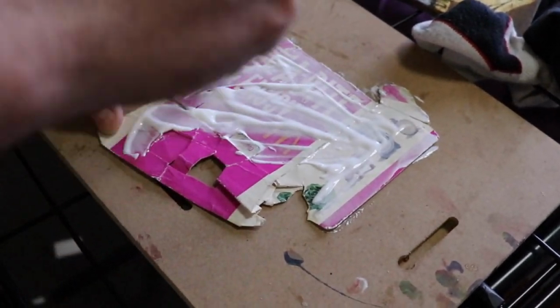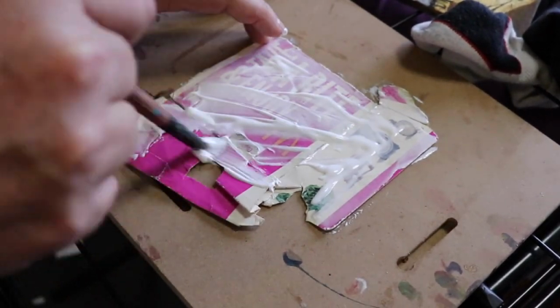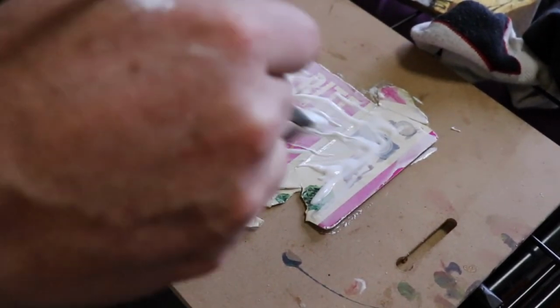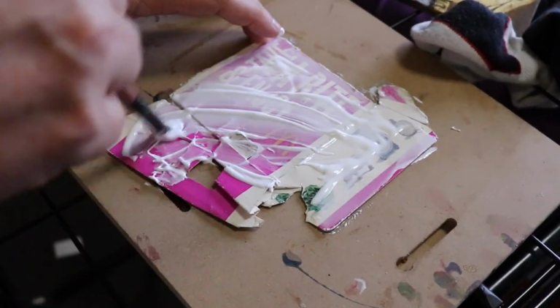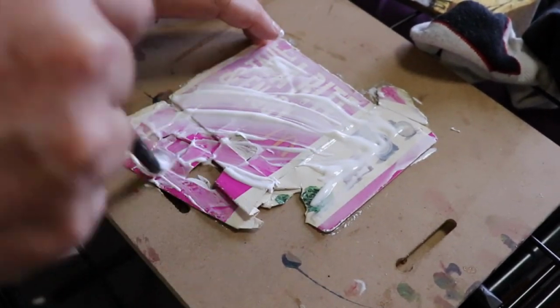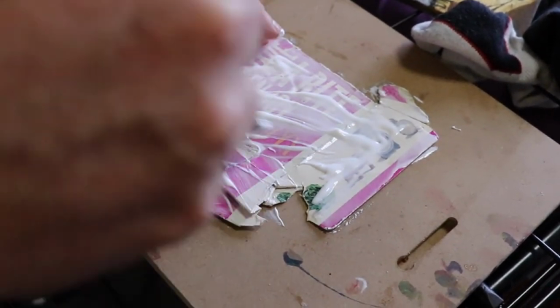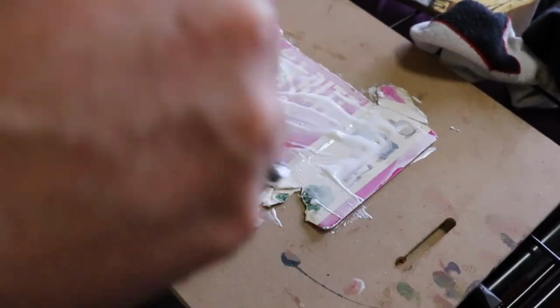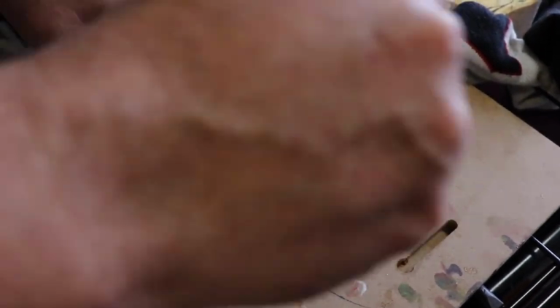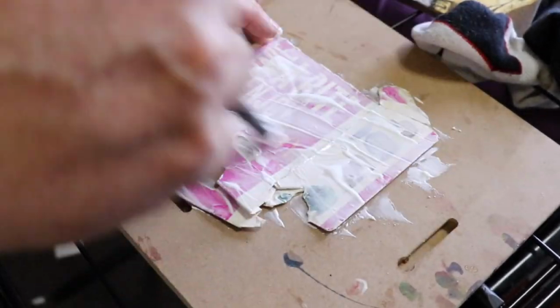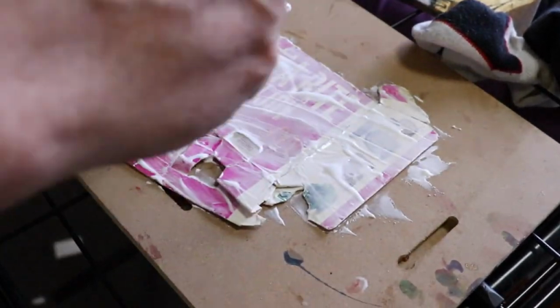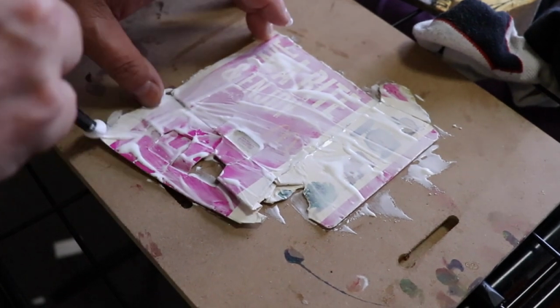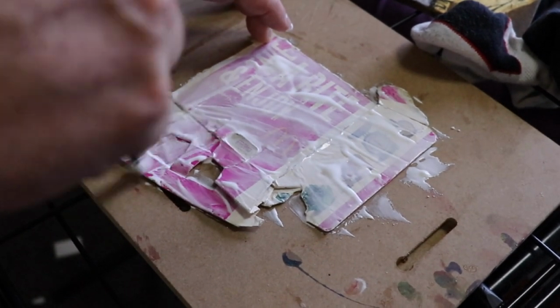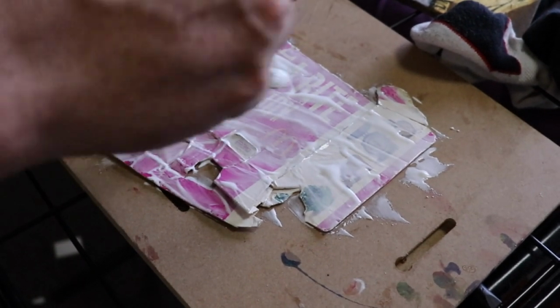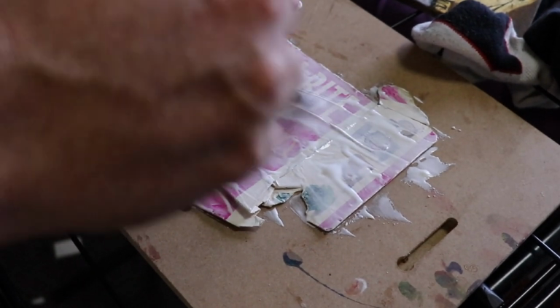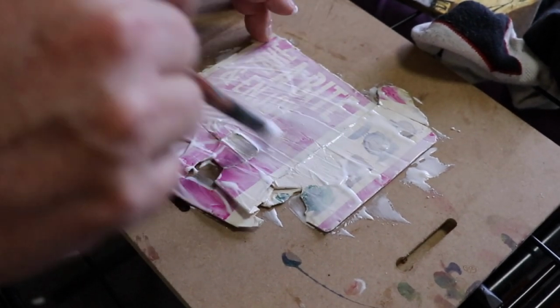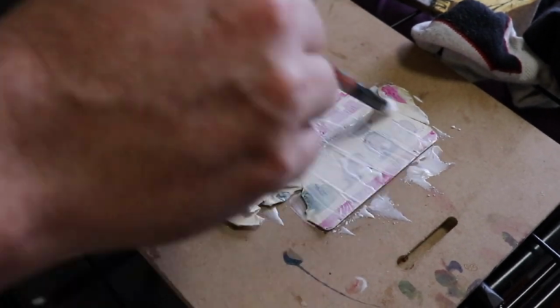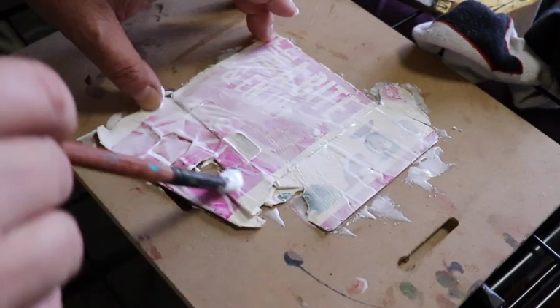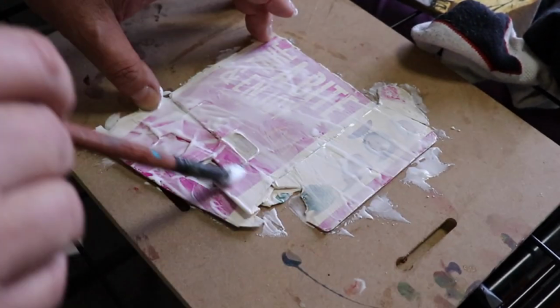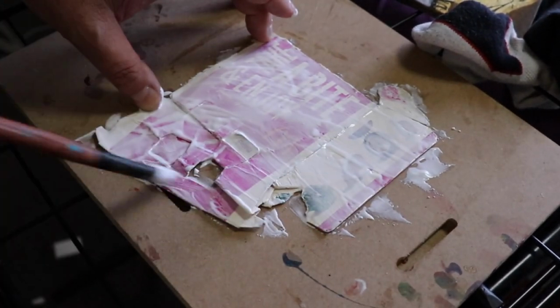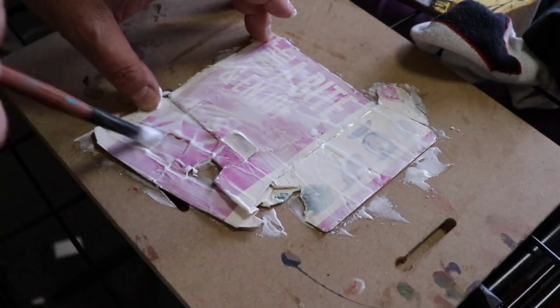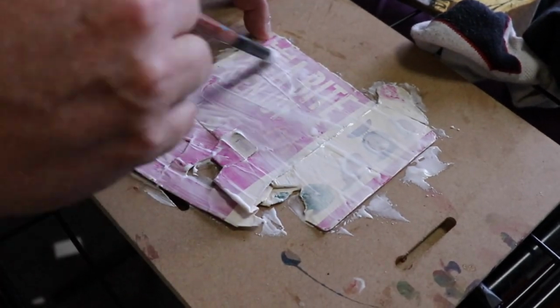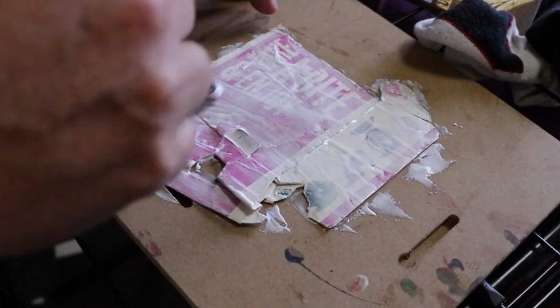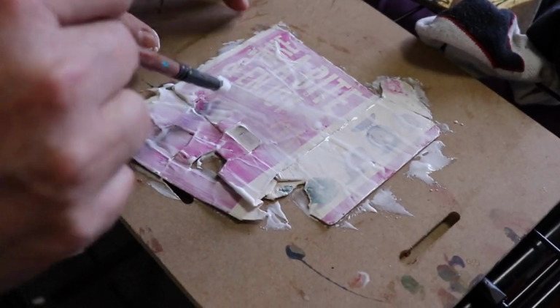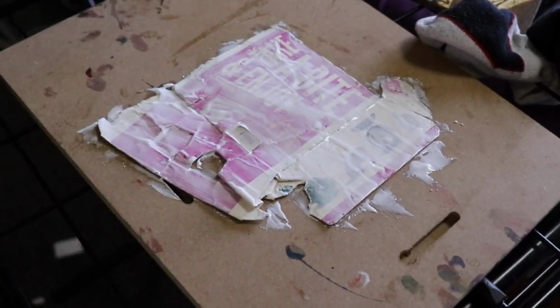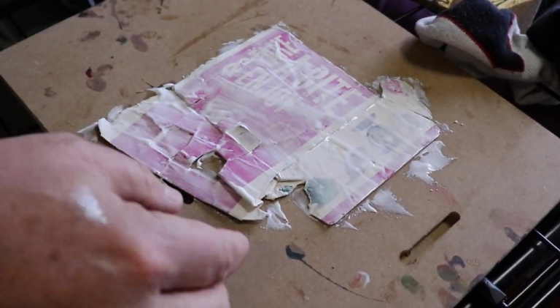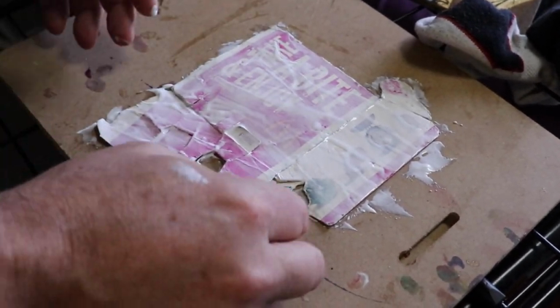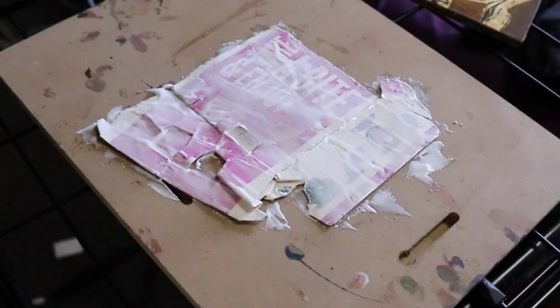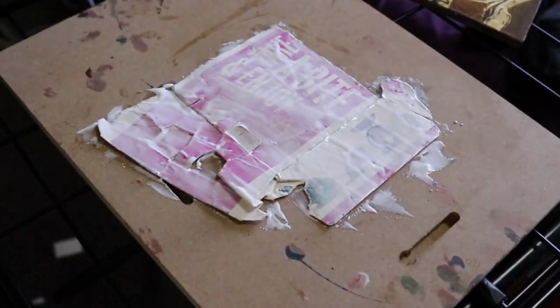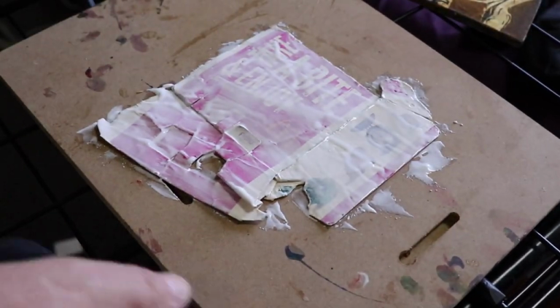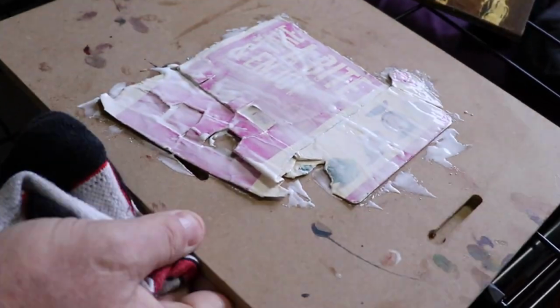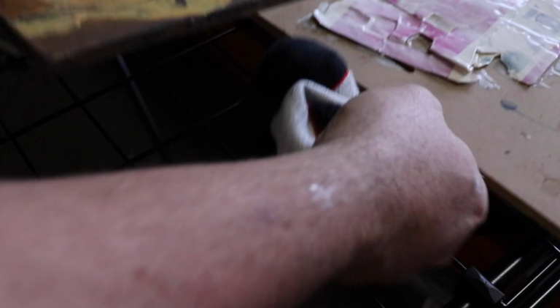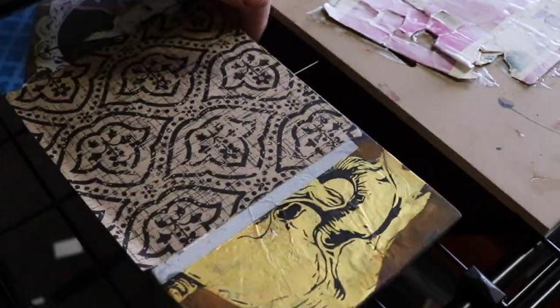I kind of enjoy making these works on board. I've got two at the framers at the moment and hopefully they'll be ready to be picked up today, so hopefully I can show you how they turn out.